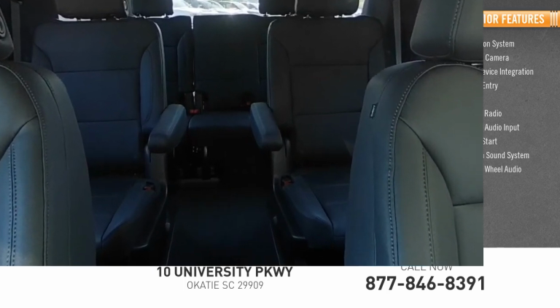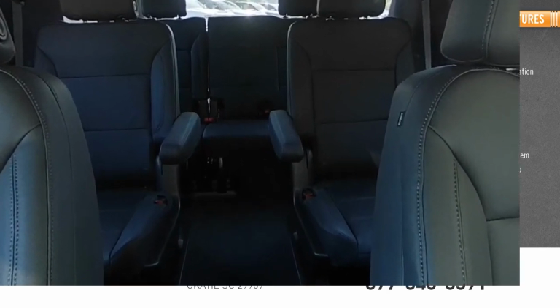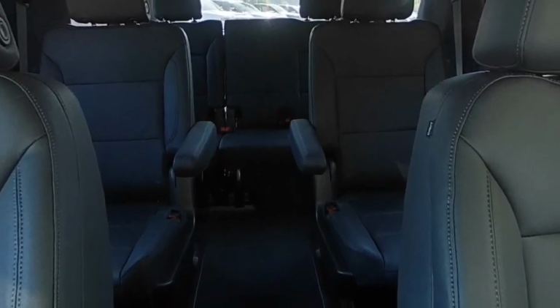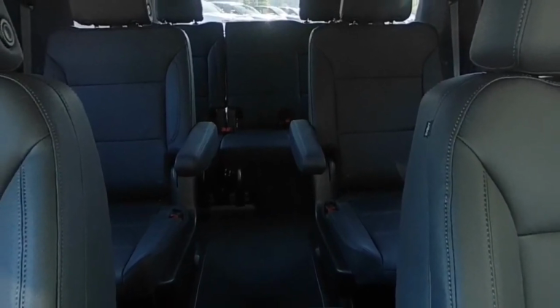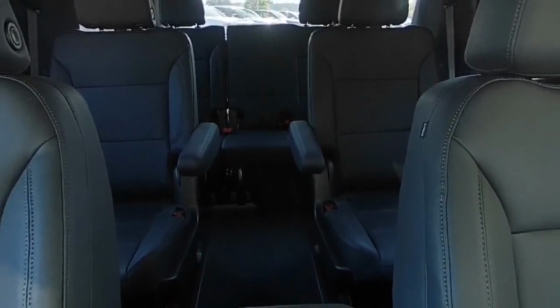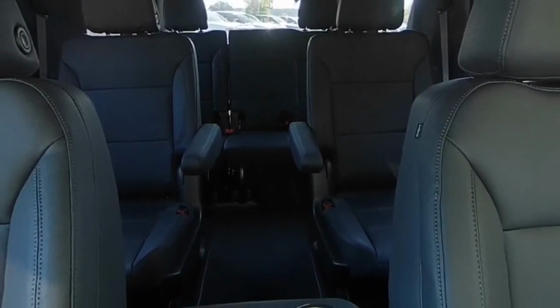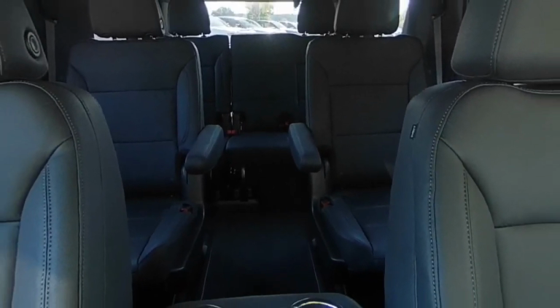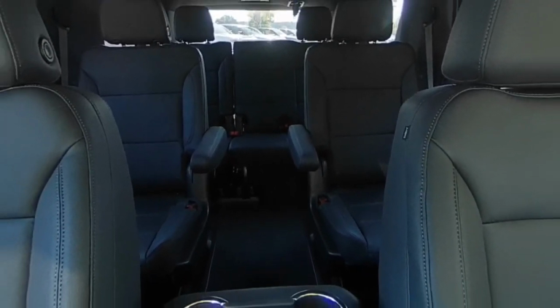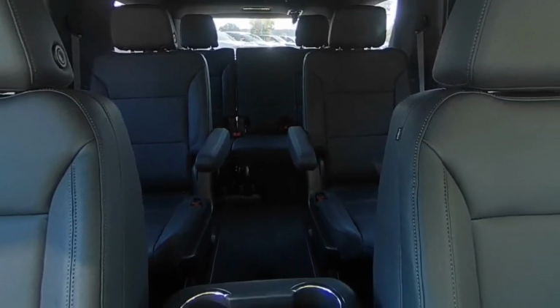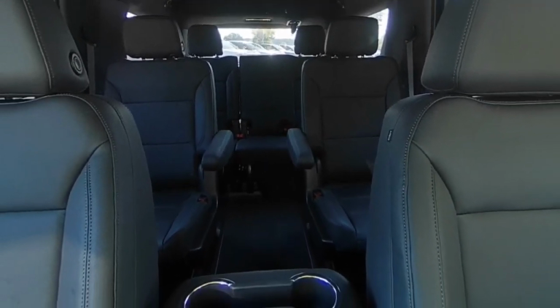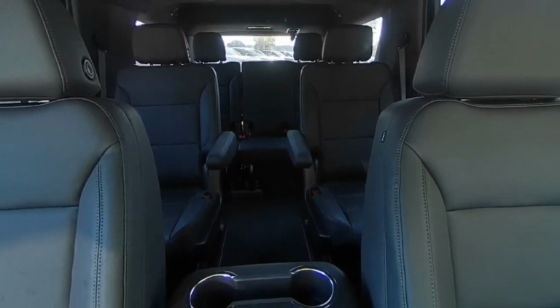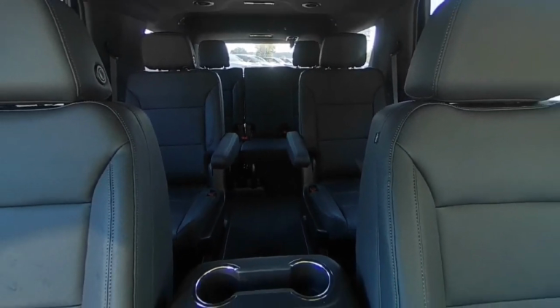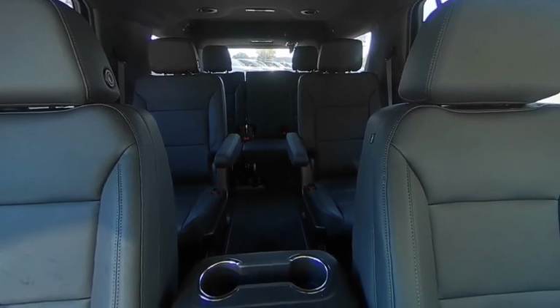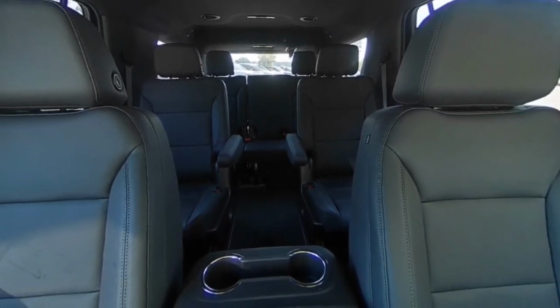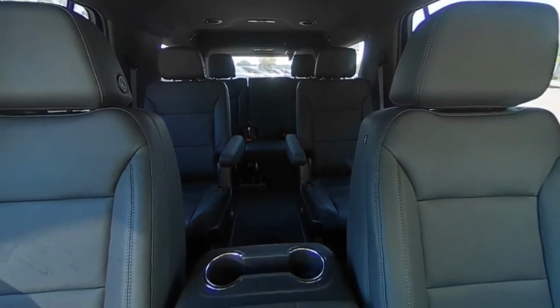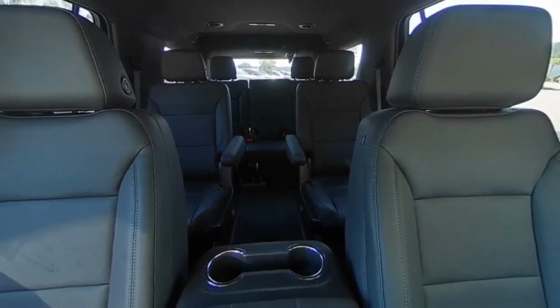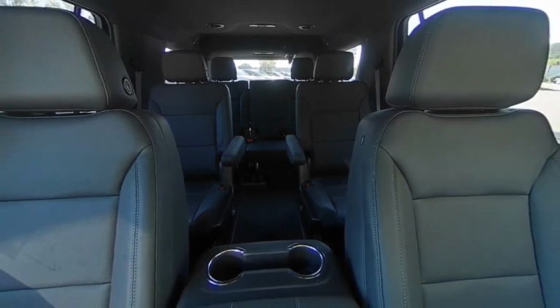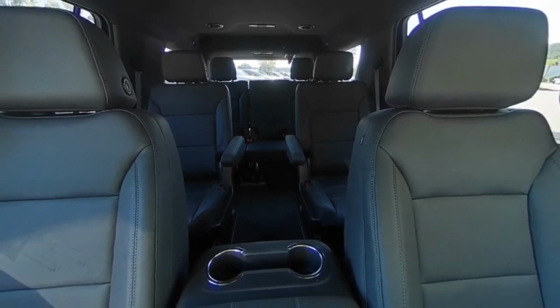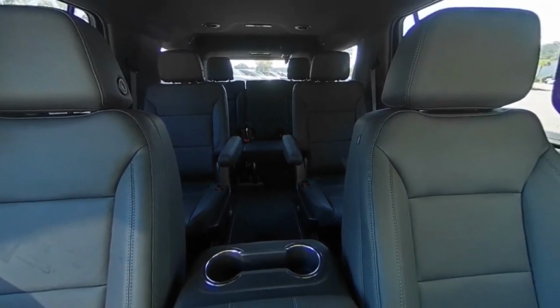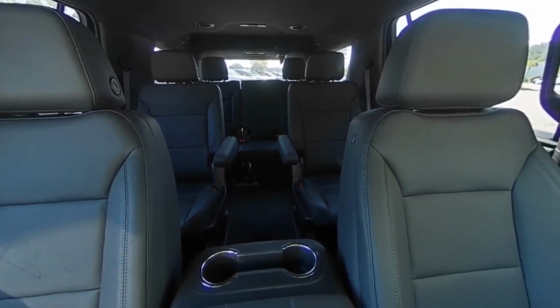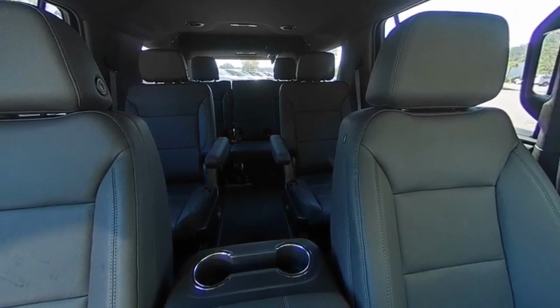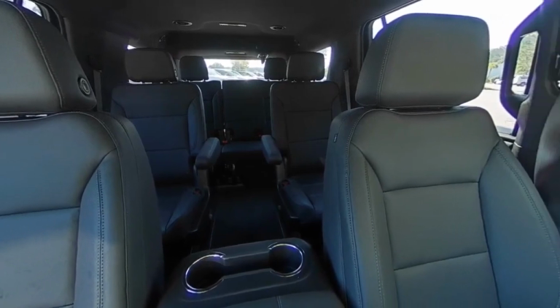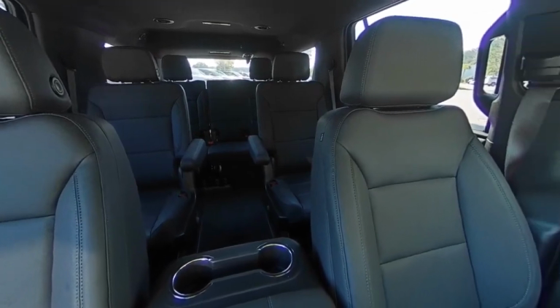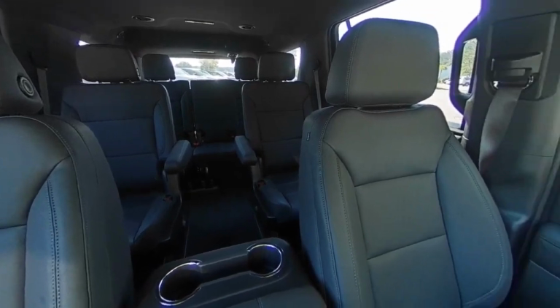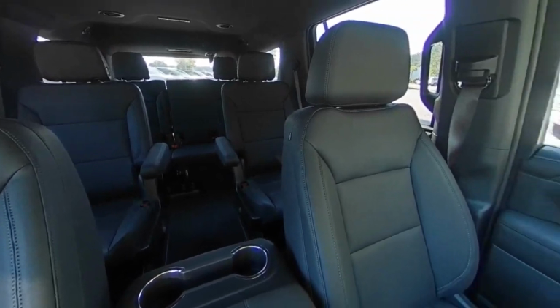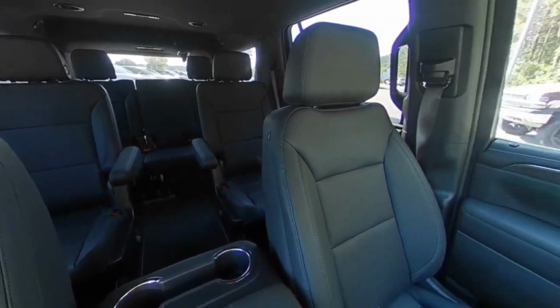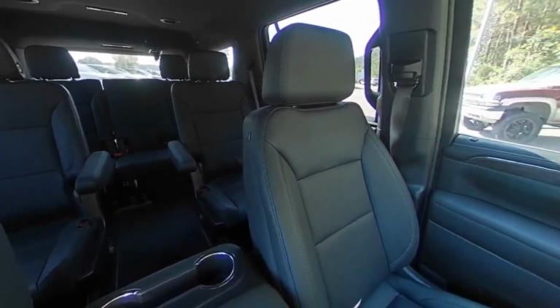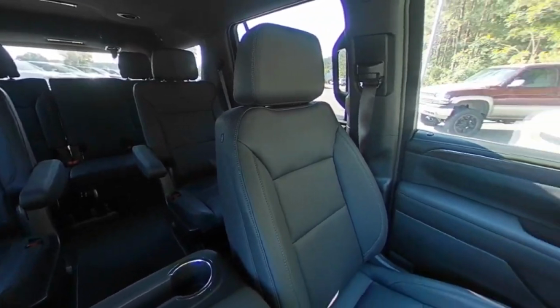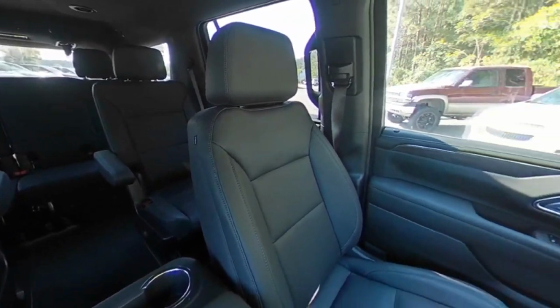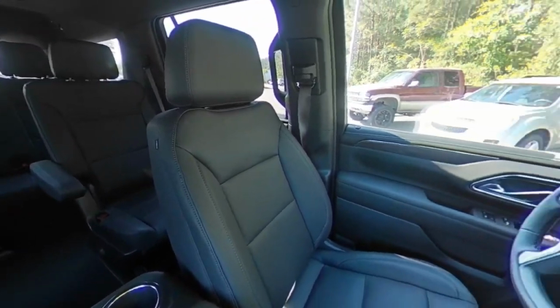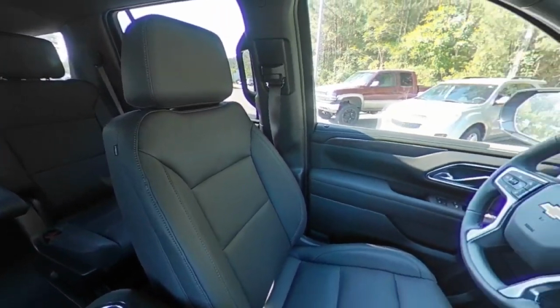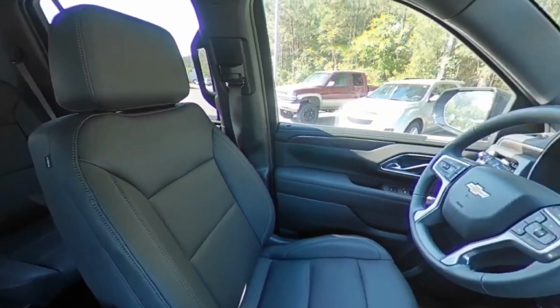Wouldn't you look great in this vehicle? Stop in today and see for yourself. You're welcome.